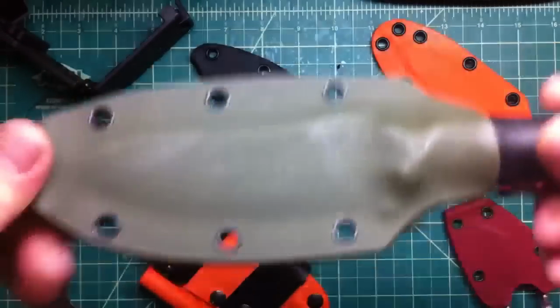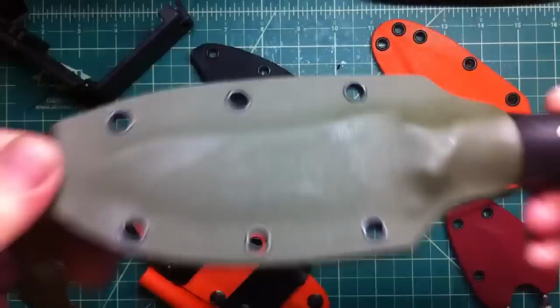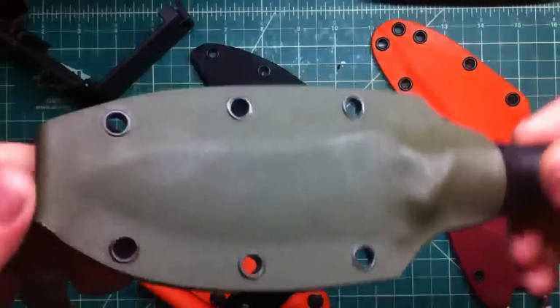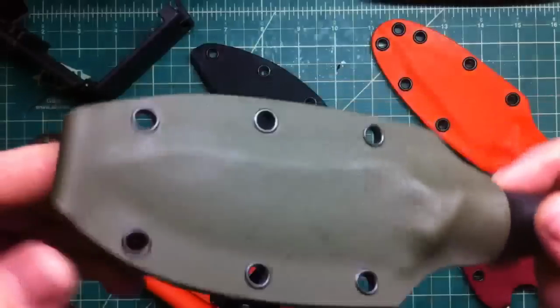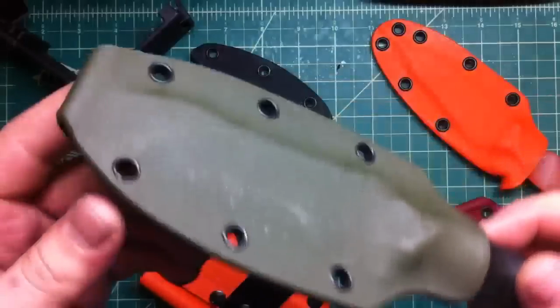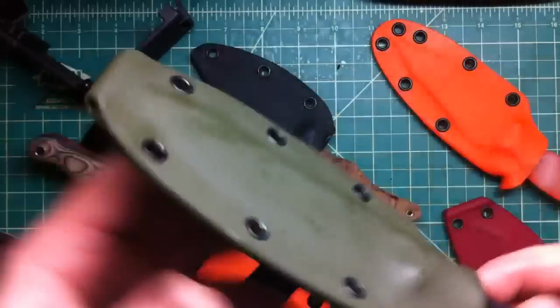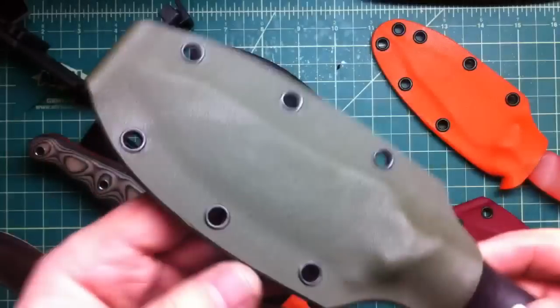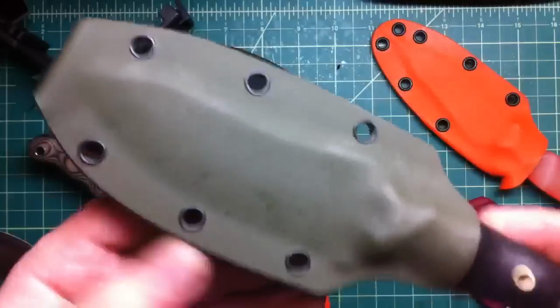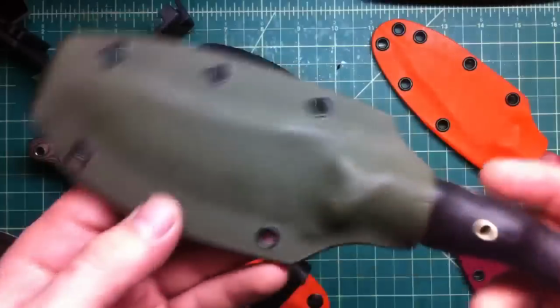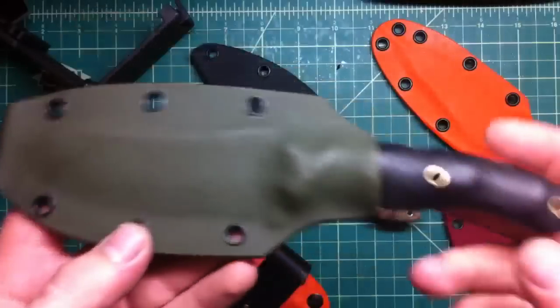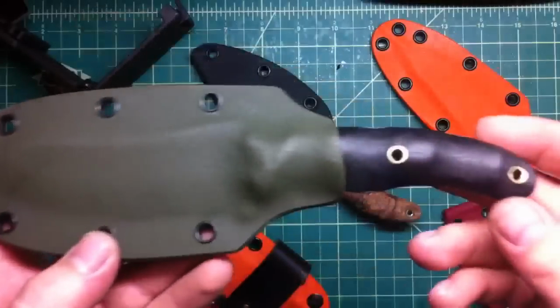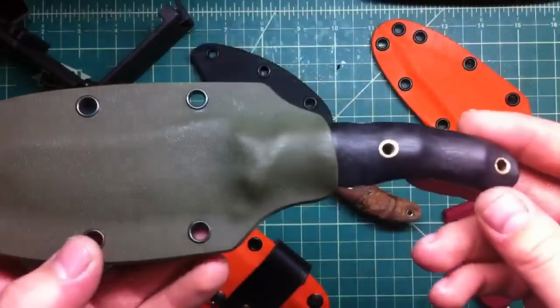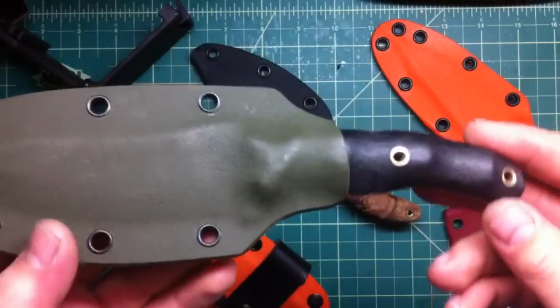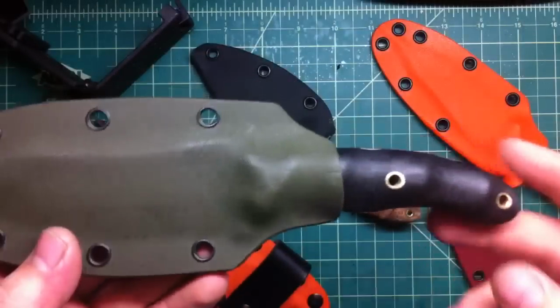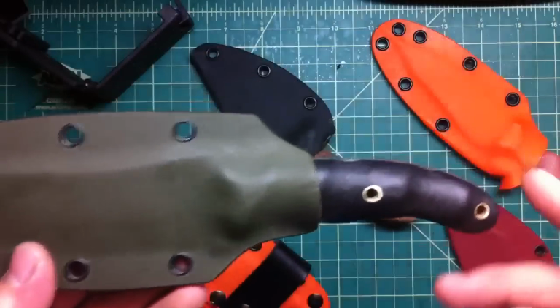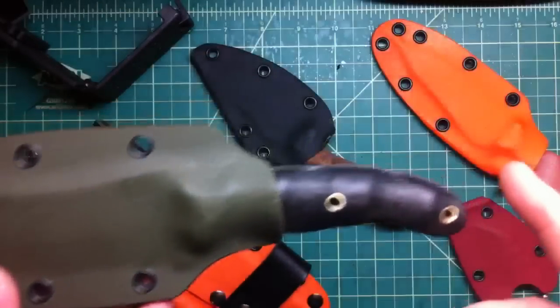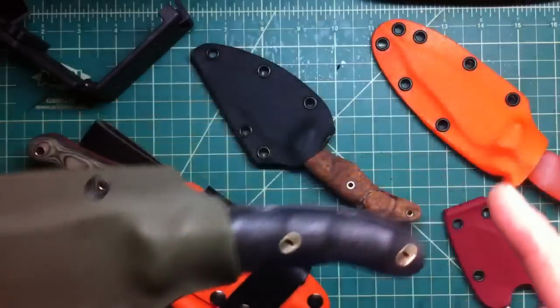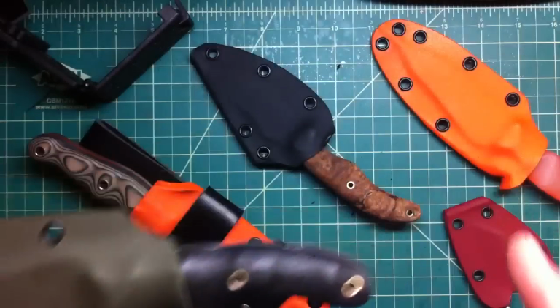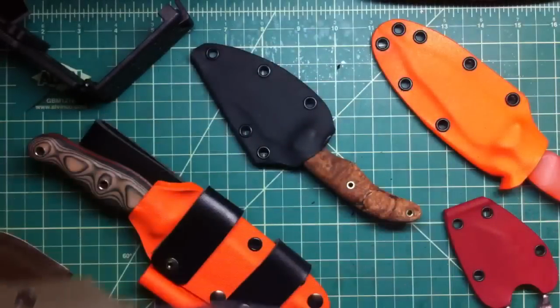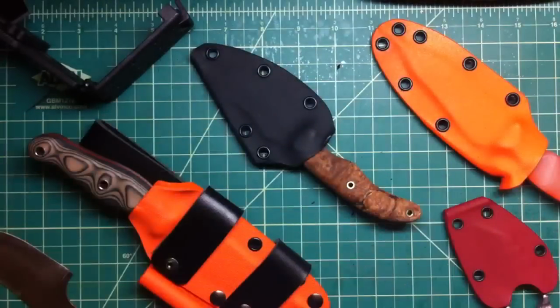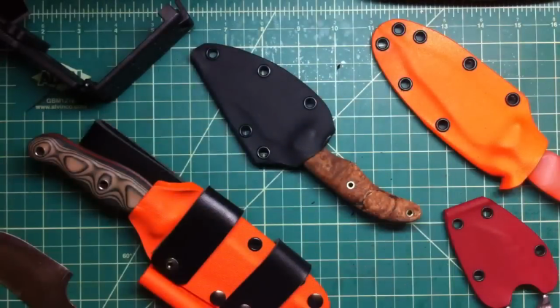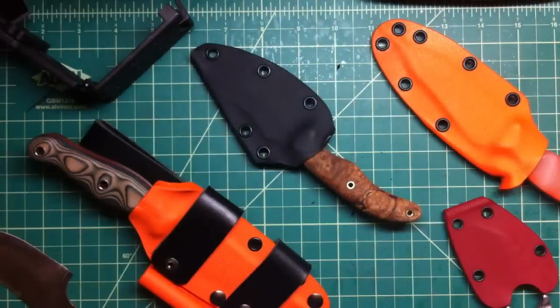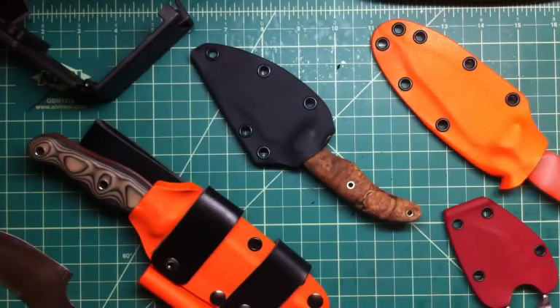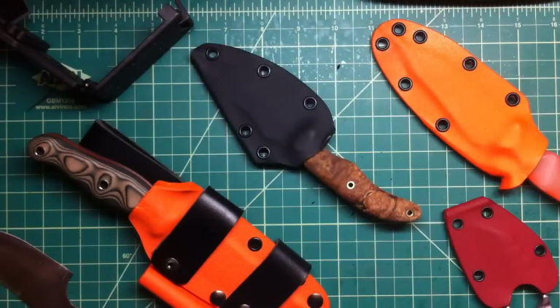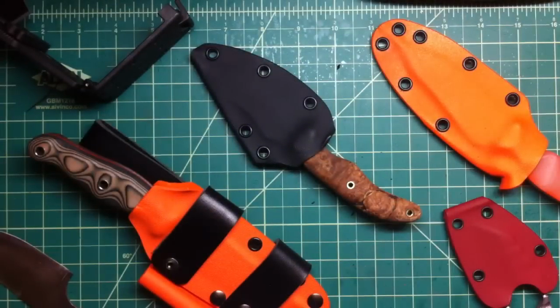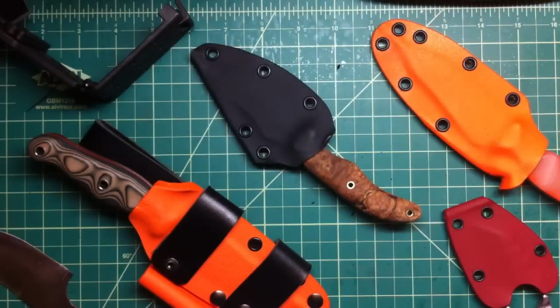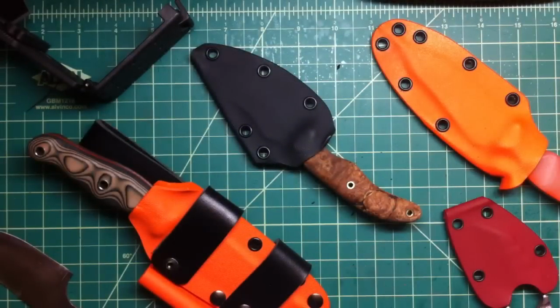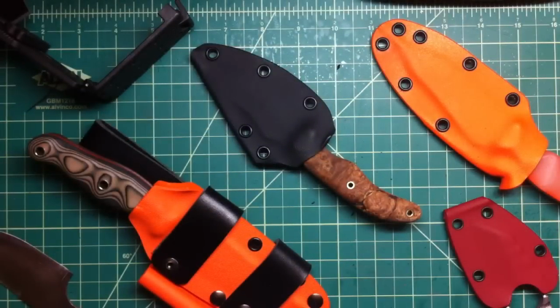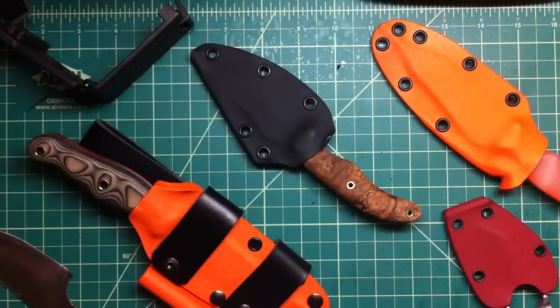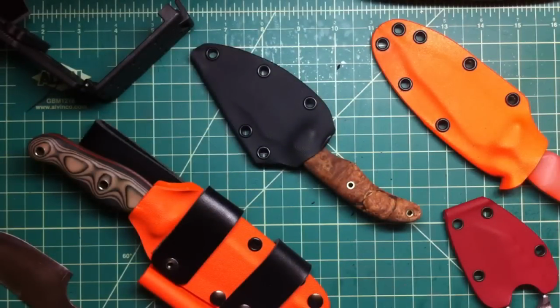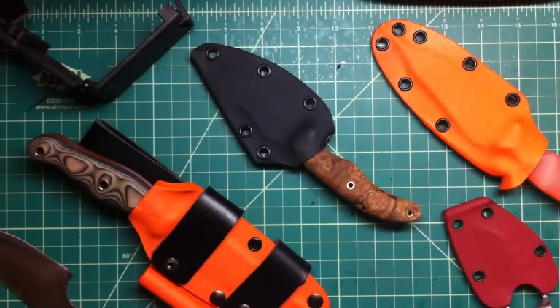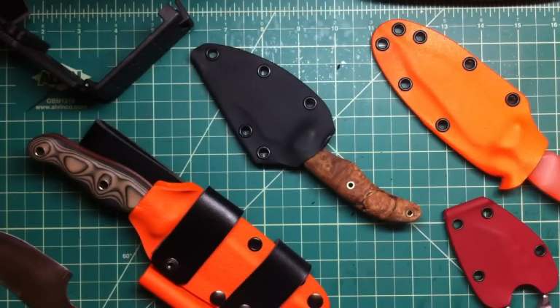That's my sheath. Hope you enjoyed it guys, thank you for watching. Take care, stay safe, and remember — don't cut yourself.